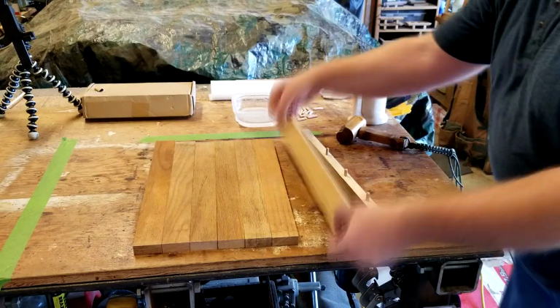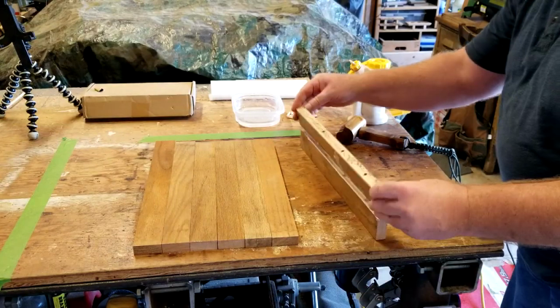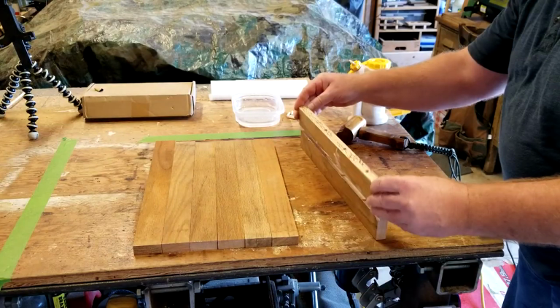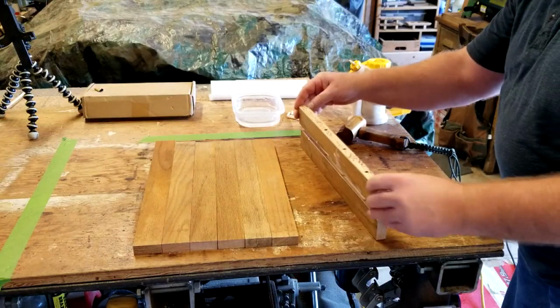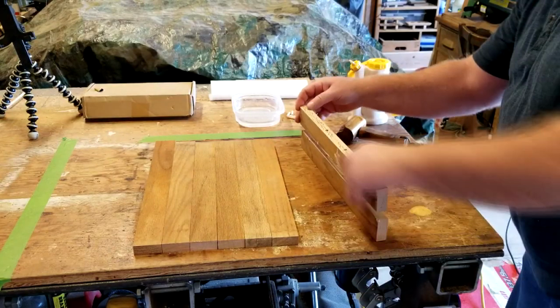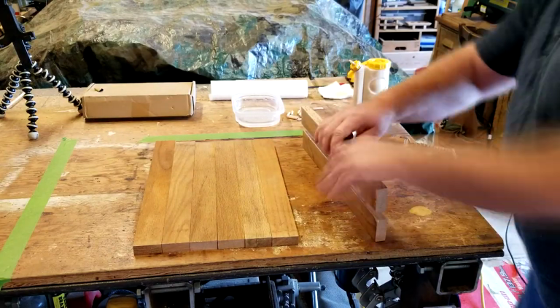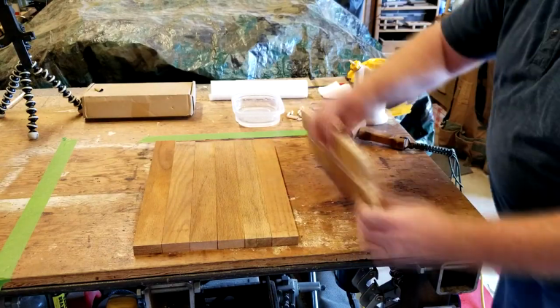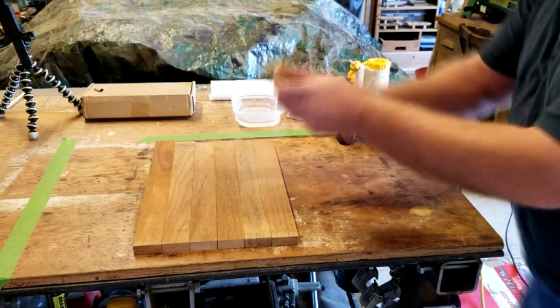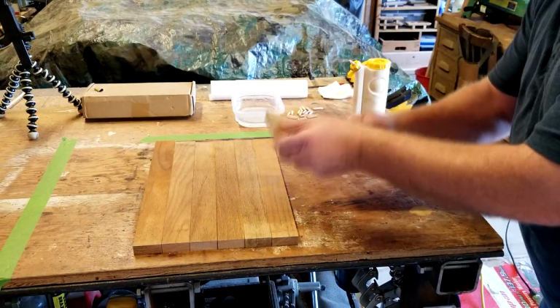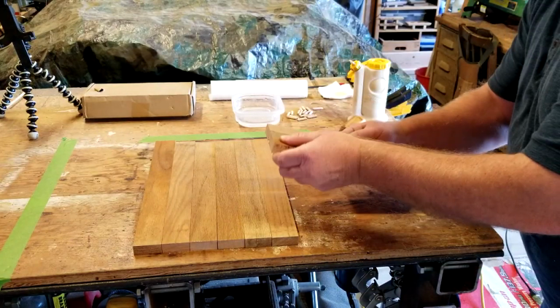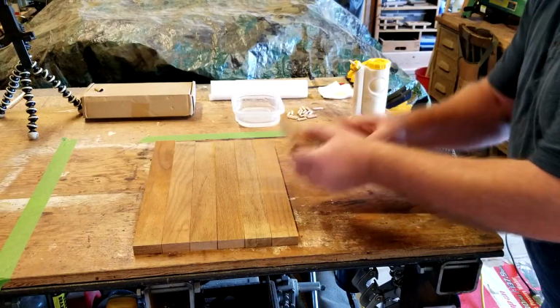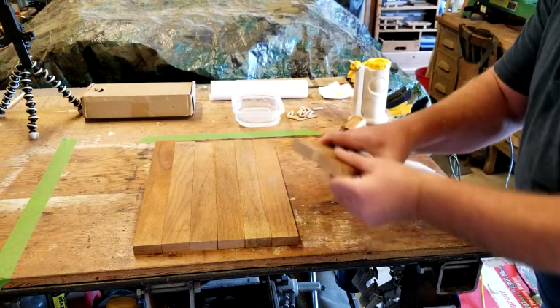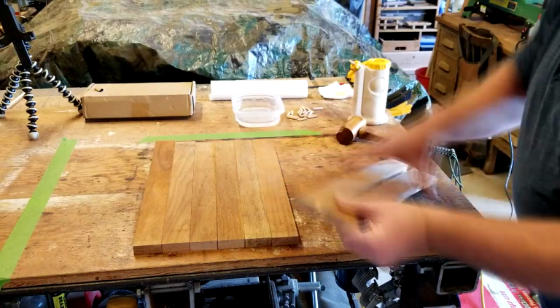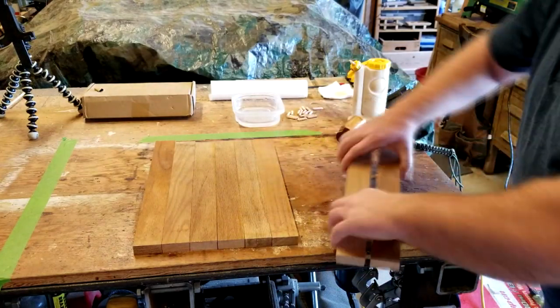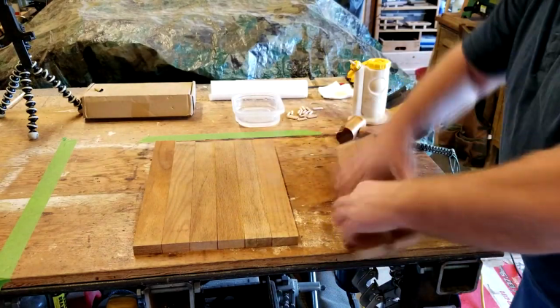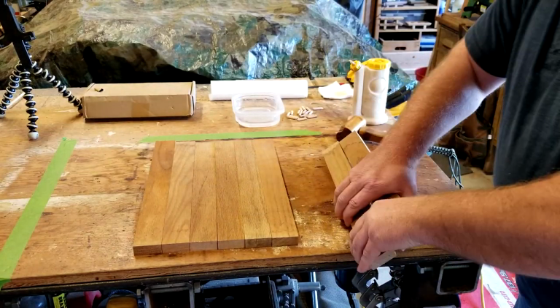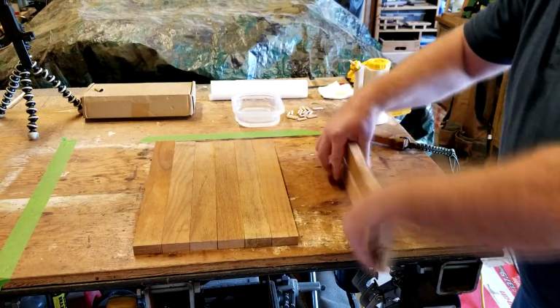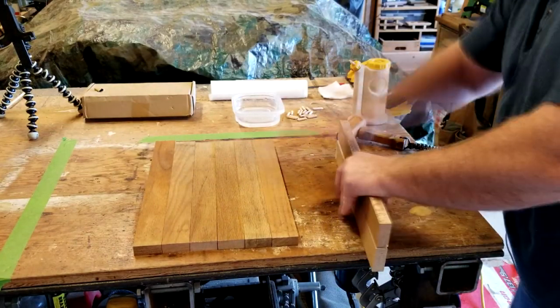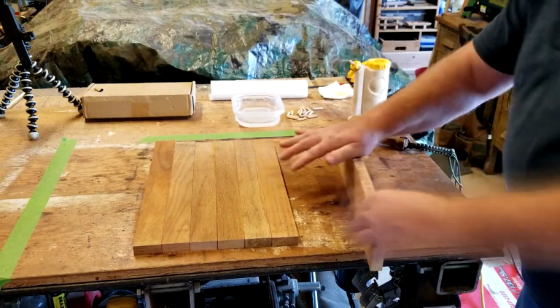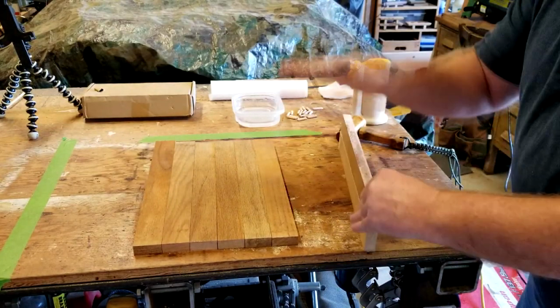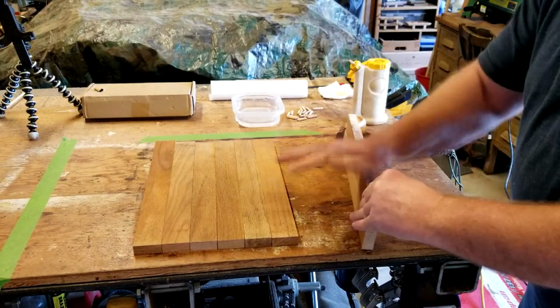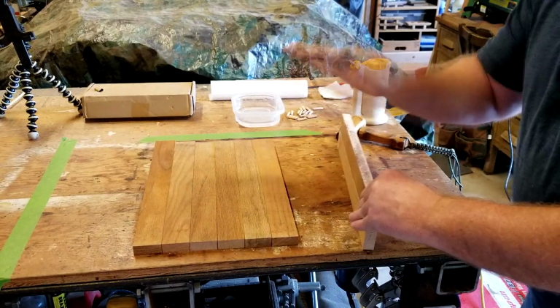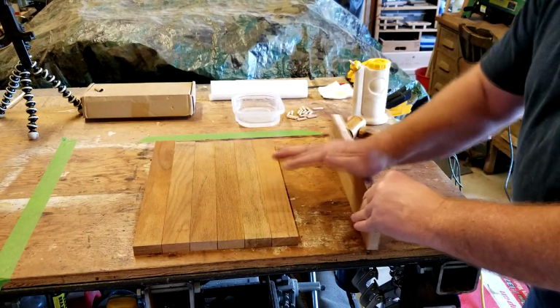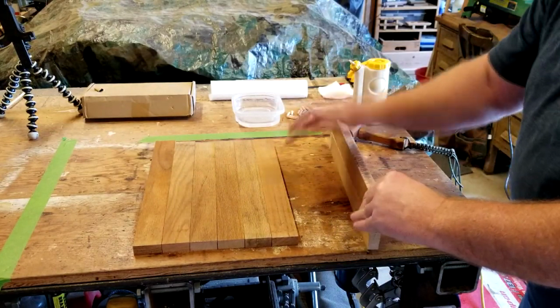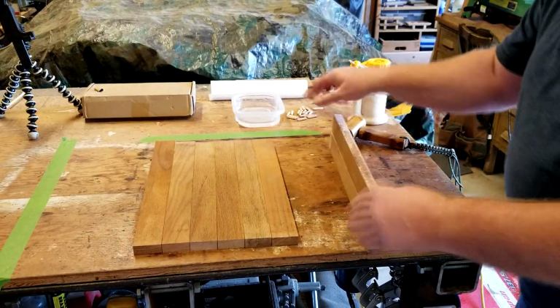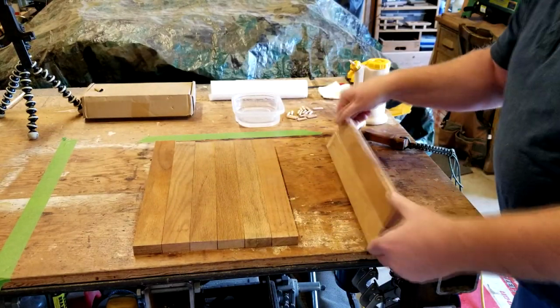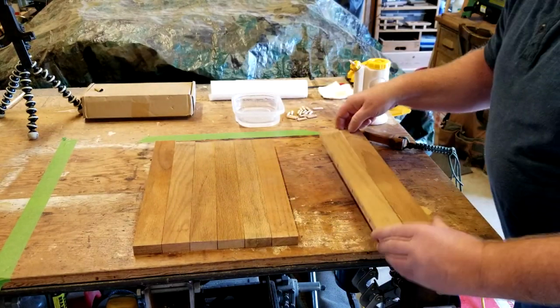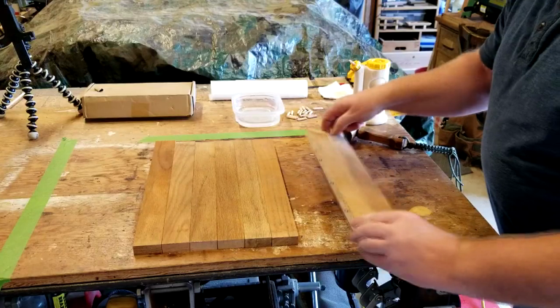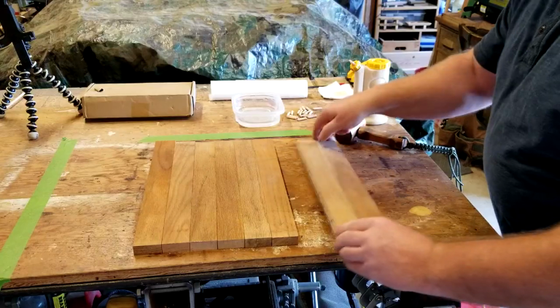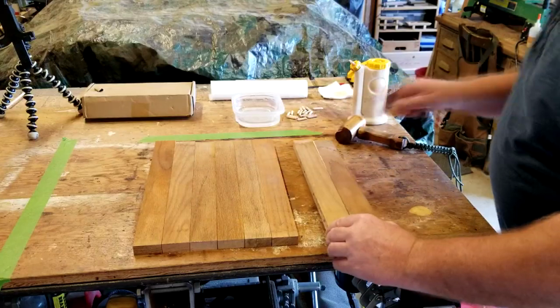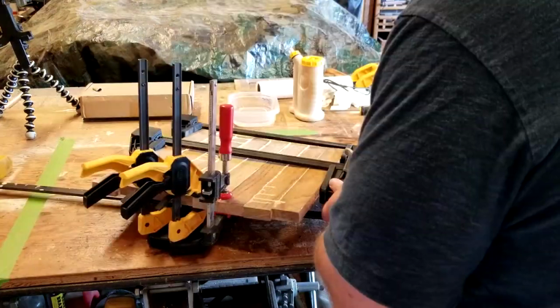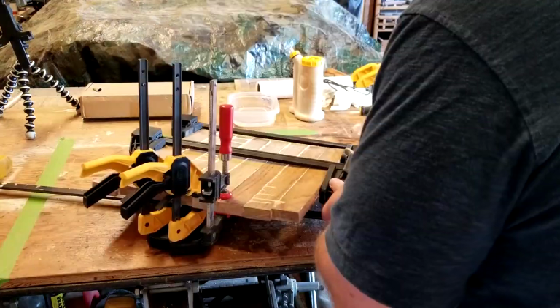Now we're ready. Let's build. I'll start with the next hole.